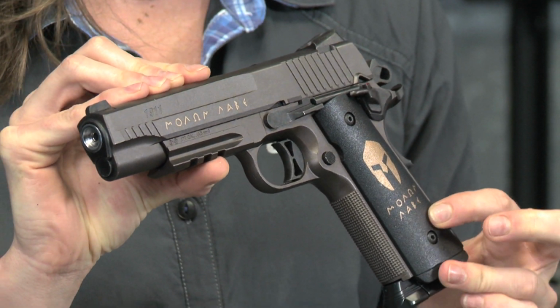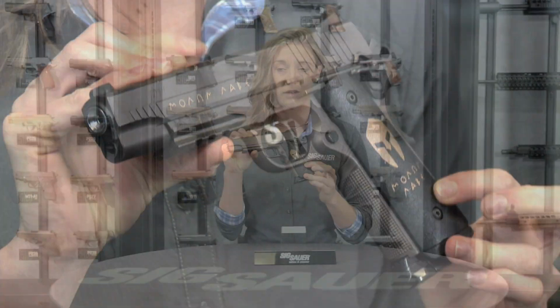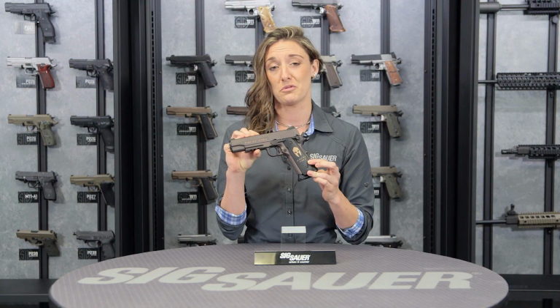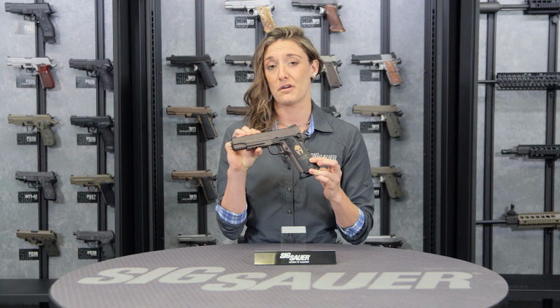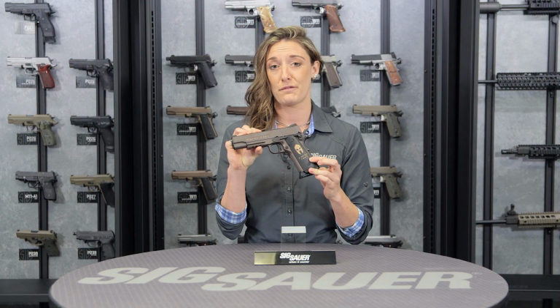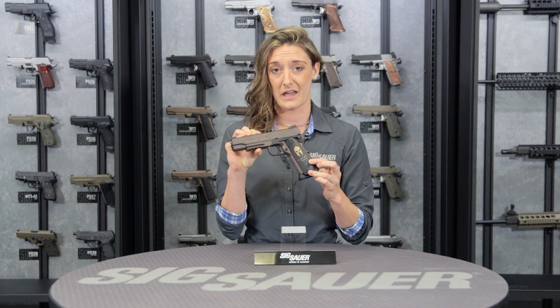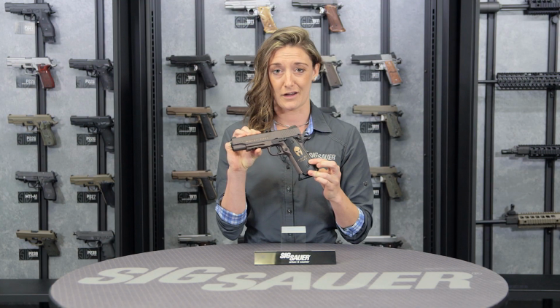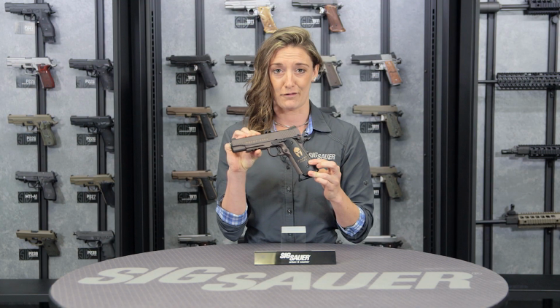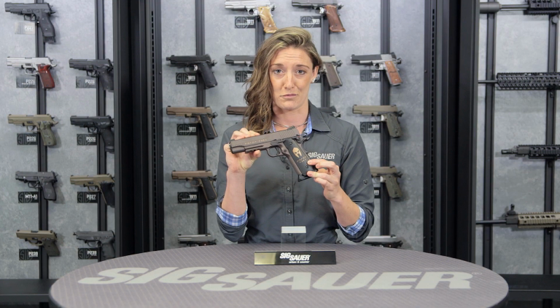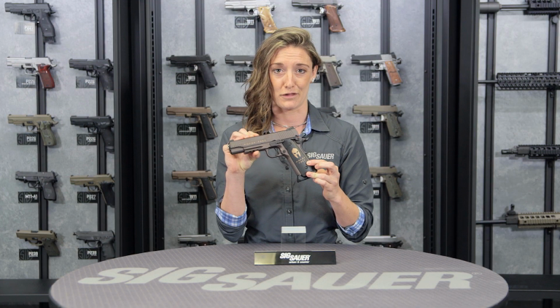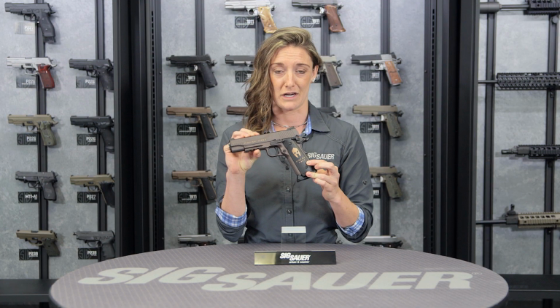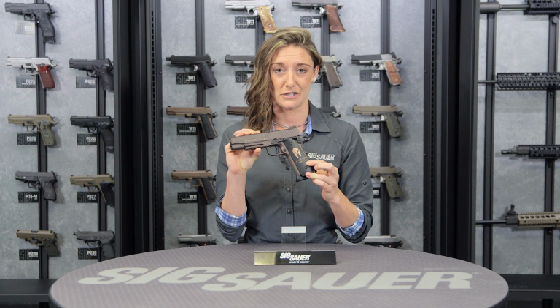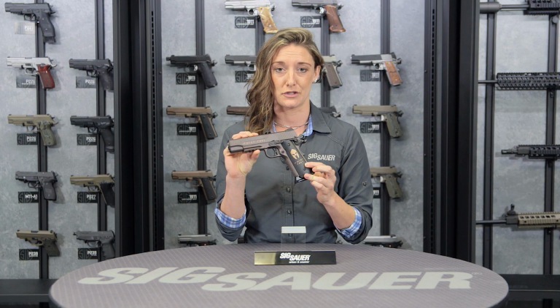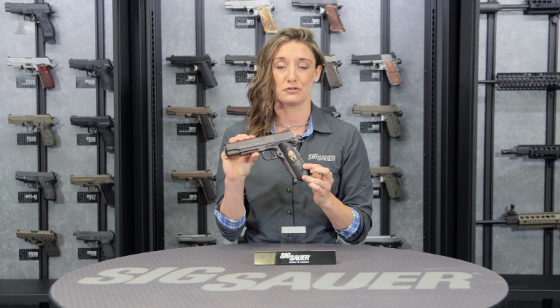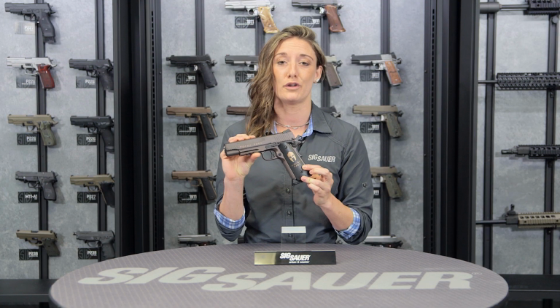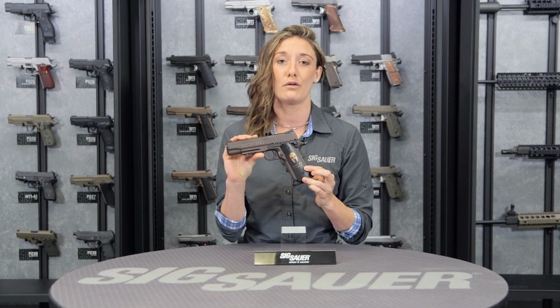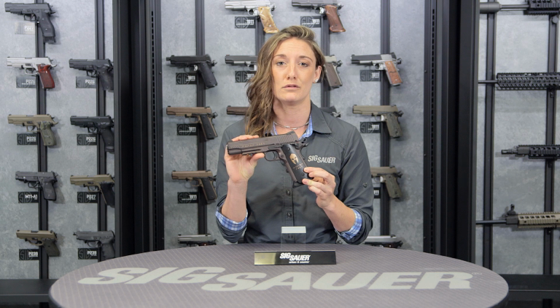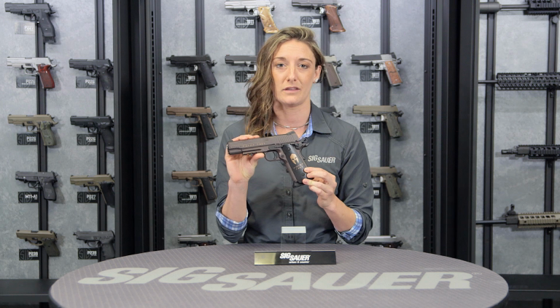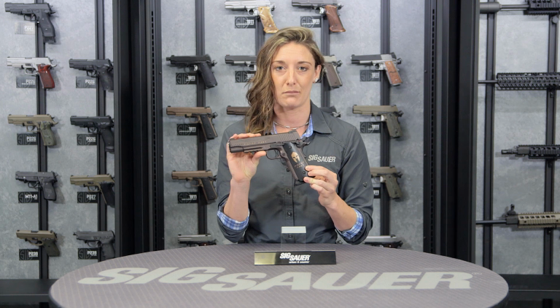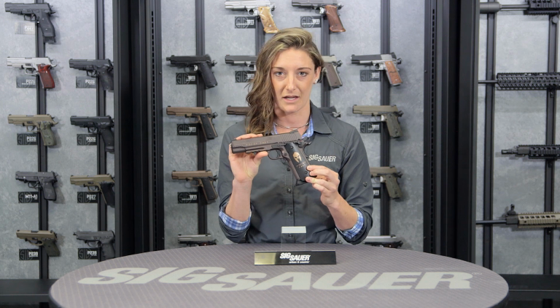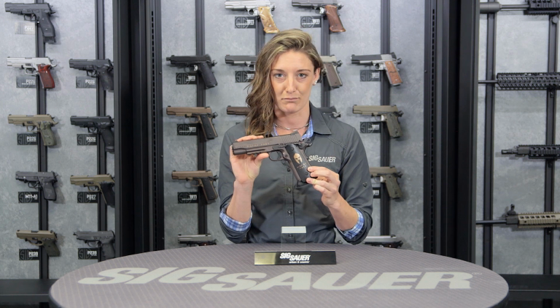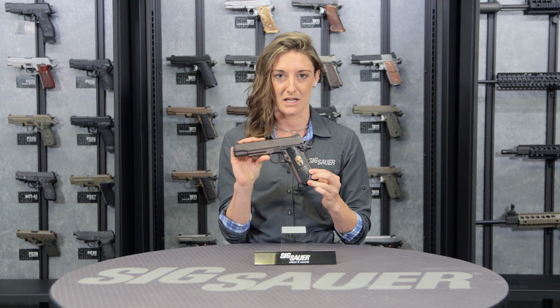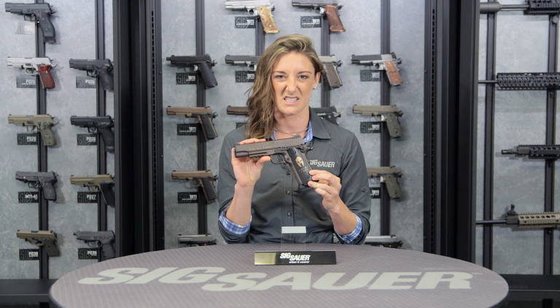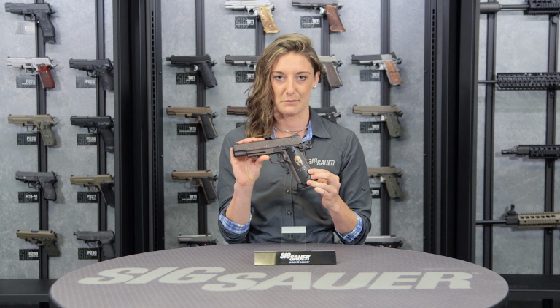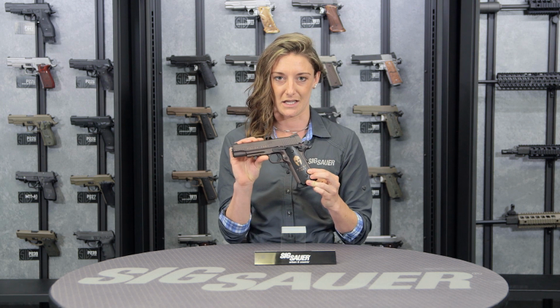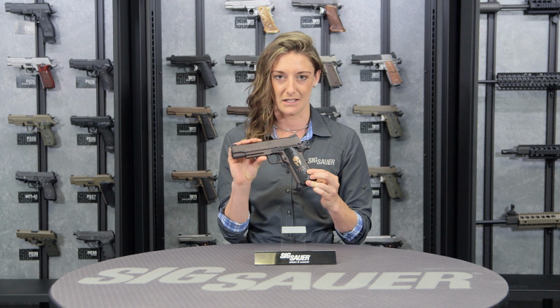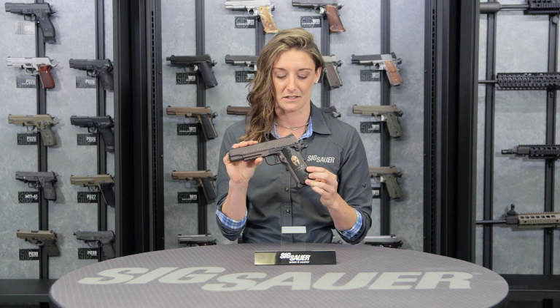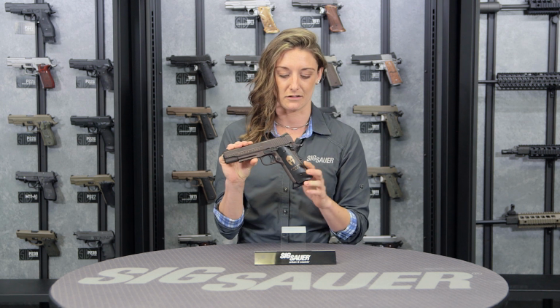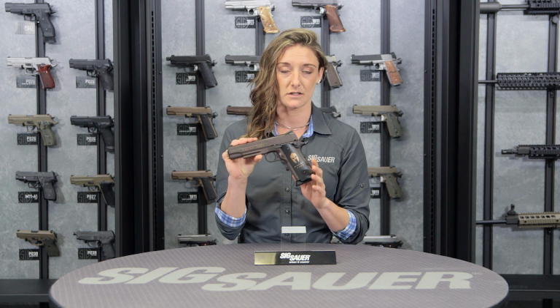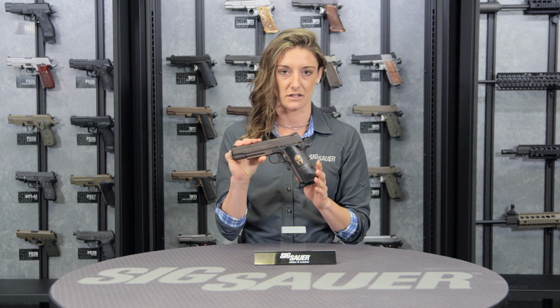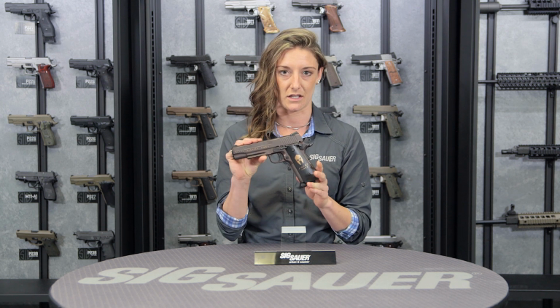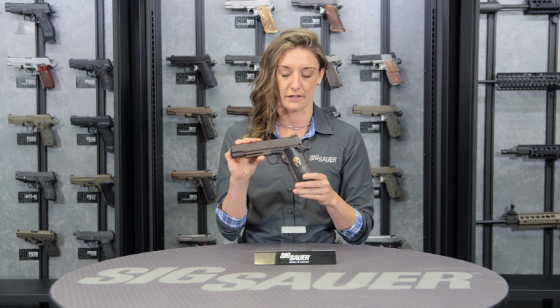Now if any of you are a fan of the movie 300, you'll know Molon Labe means 'come and take it.' So good luck there.